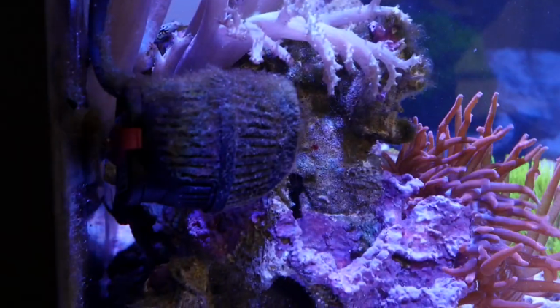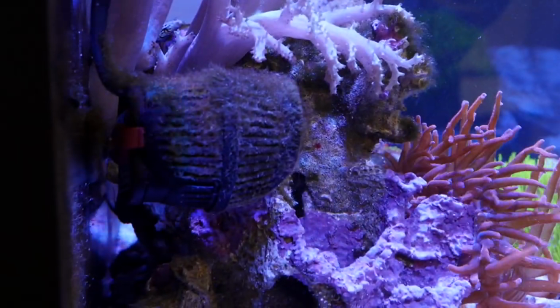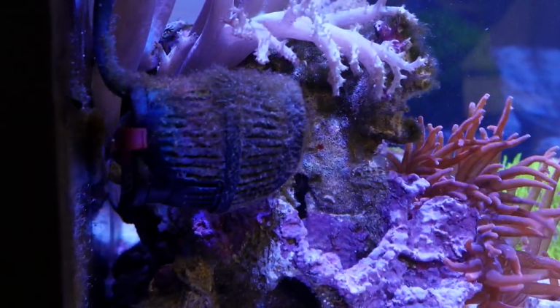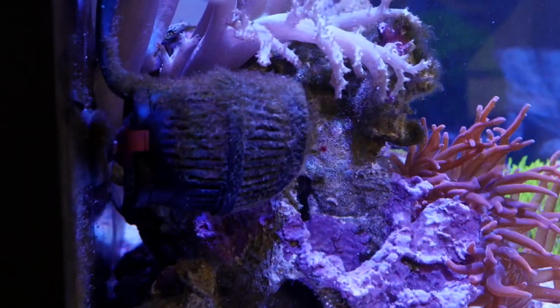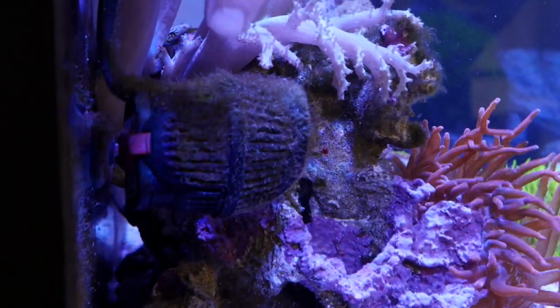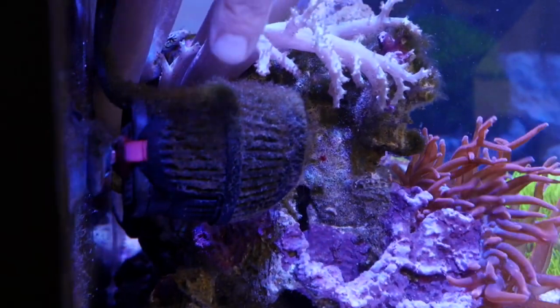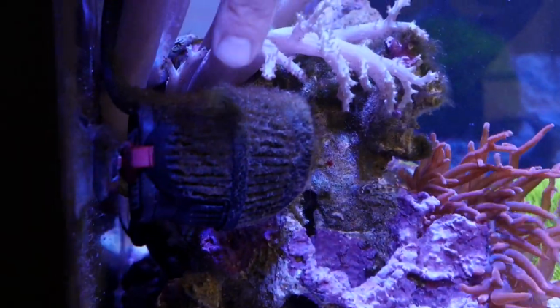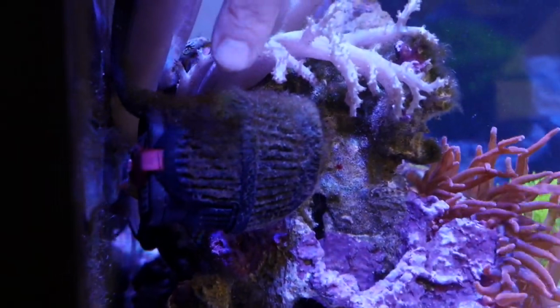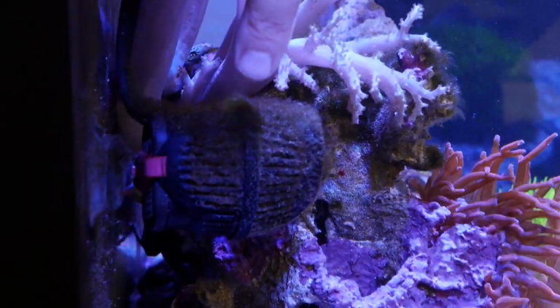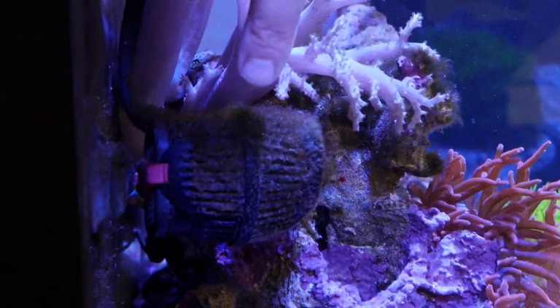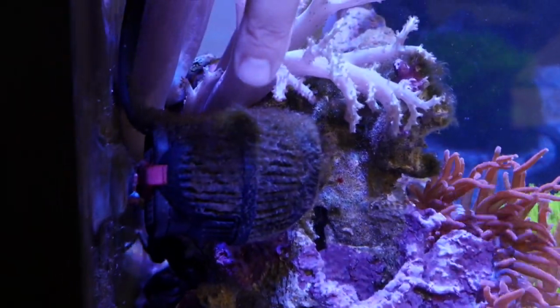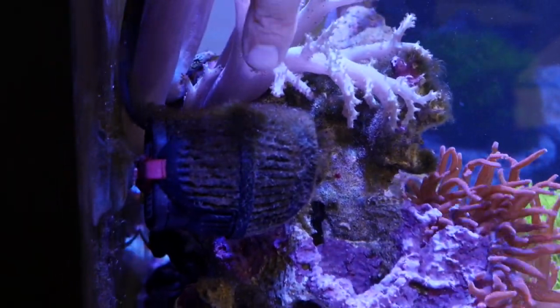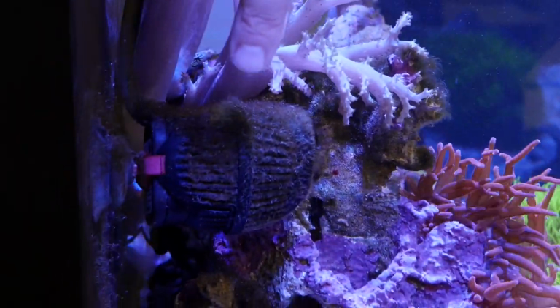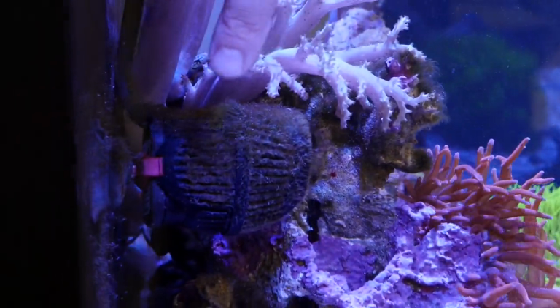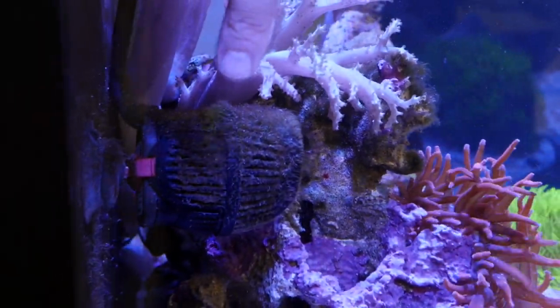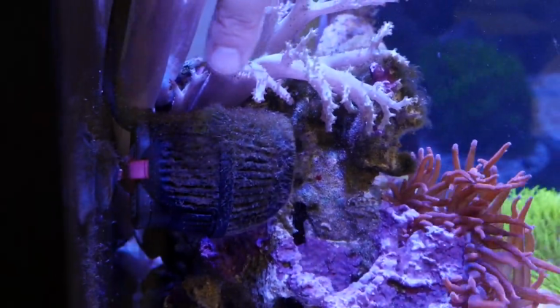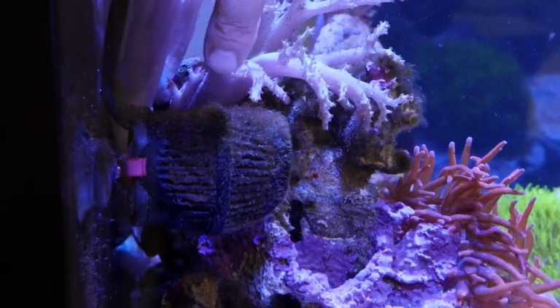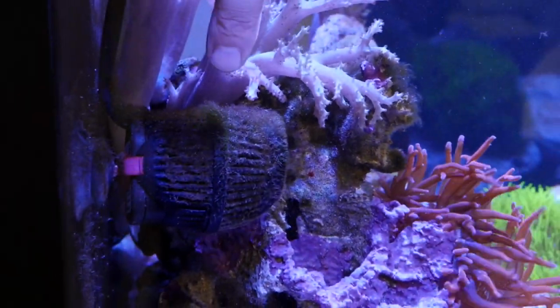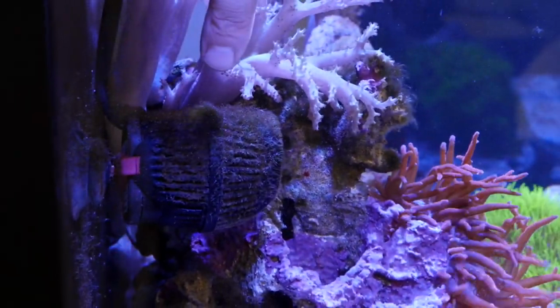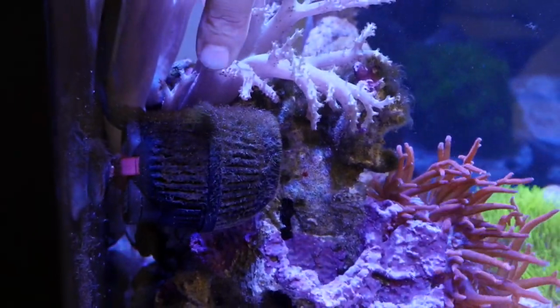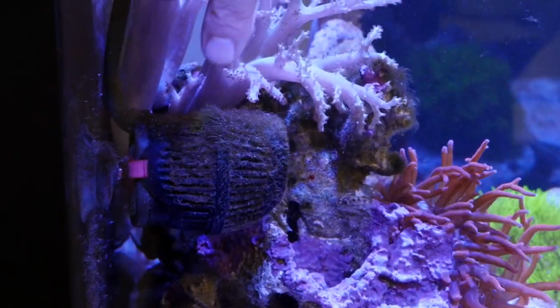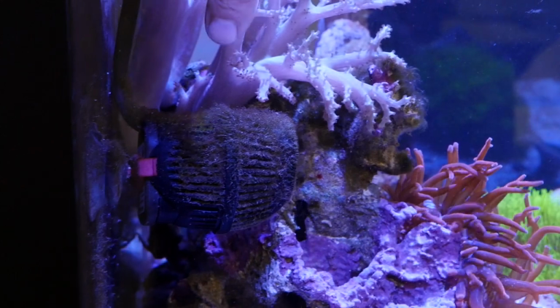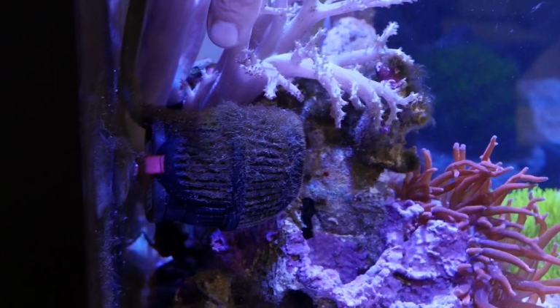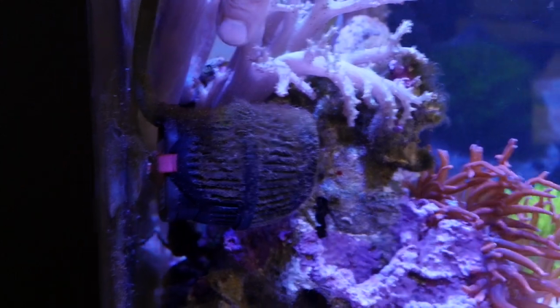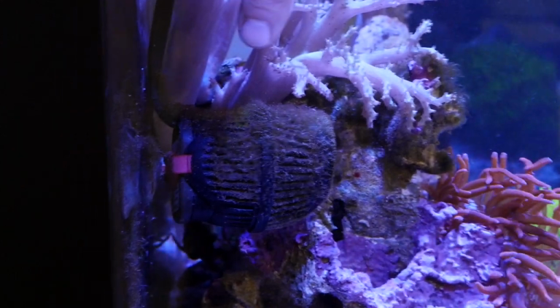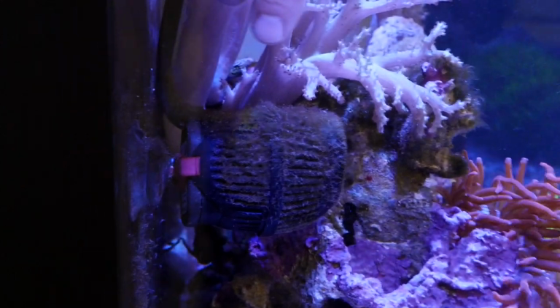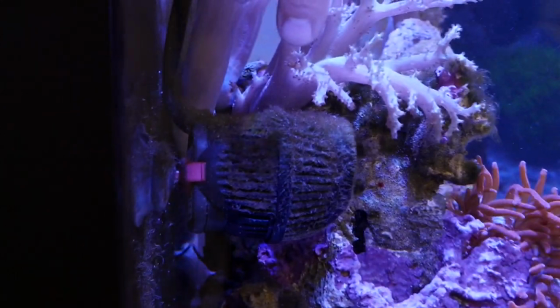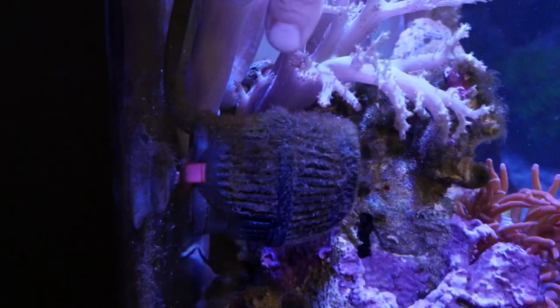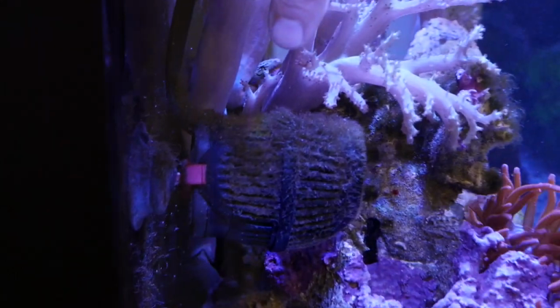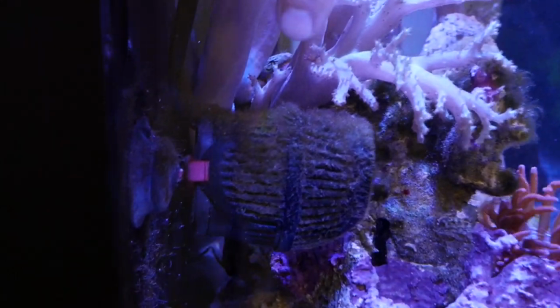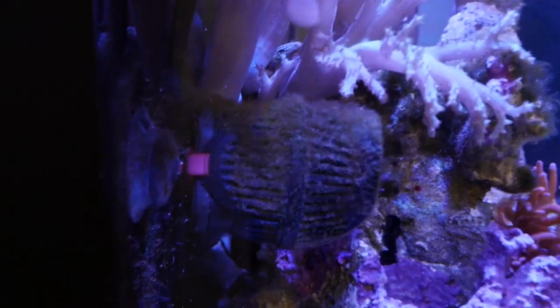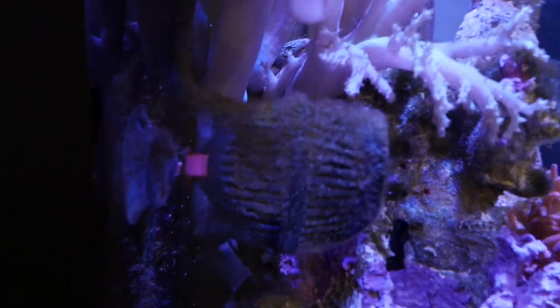This power head looks a little dirty for my liking, so I'm going to go ahead and pull this out and clean it real good so it's working in tip-top shape.